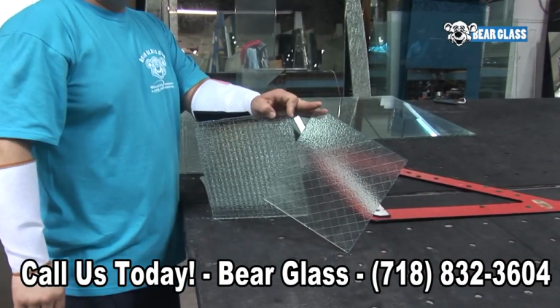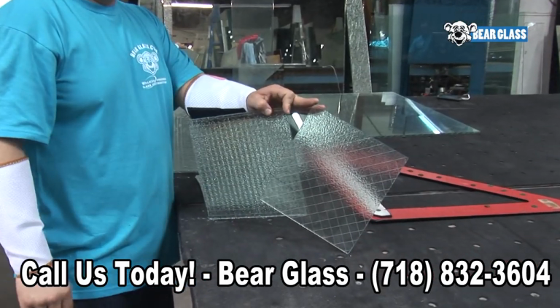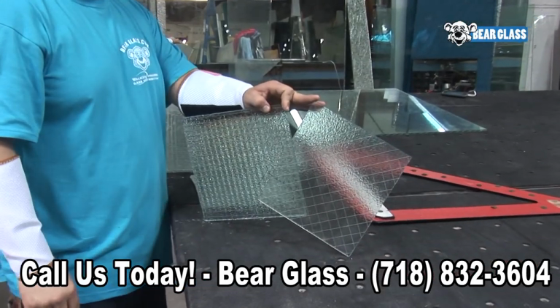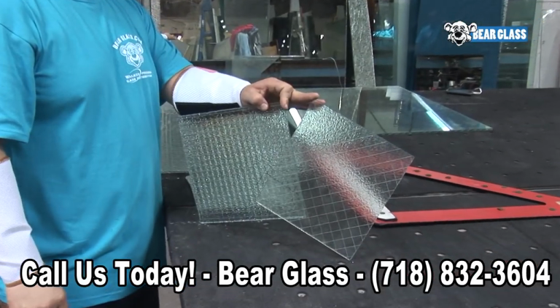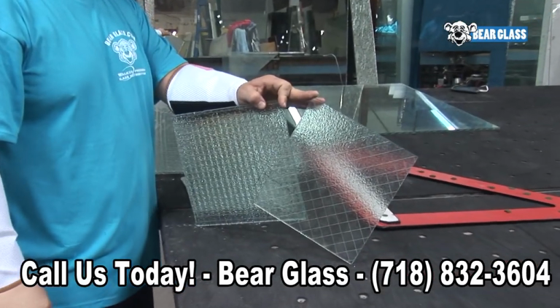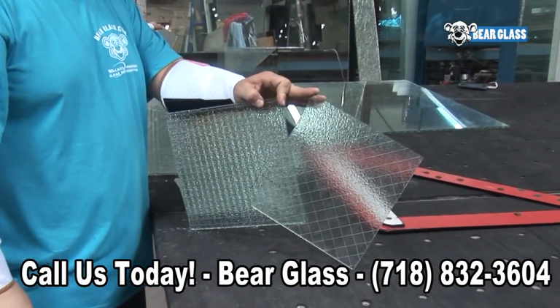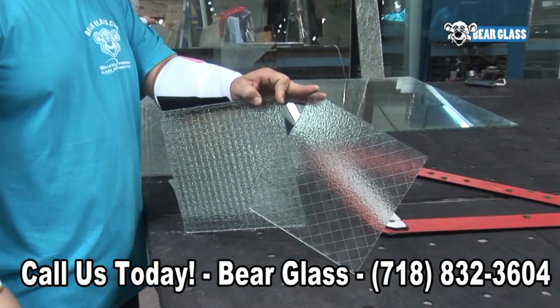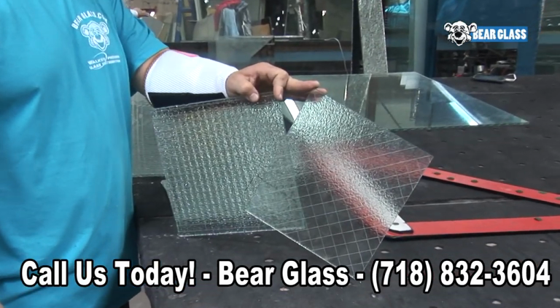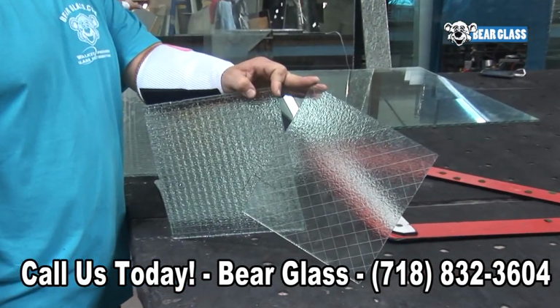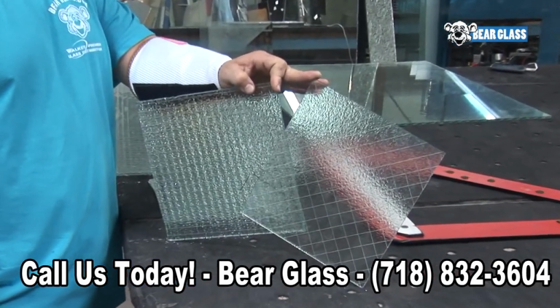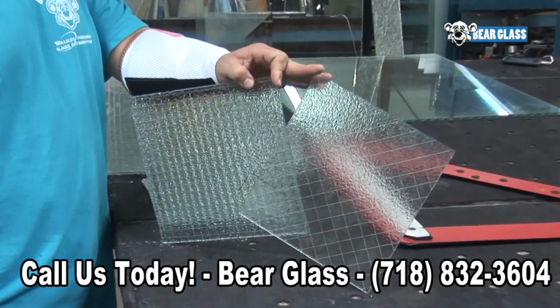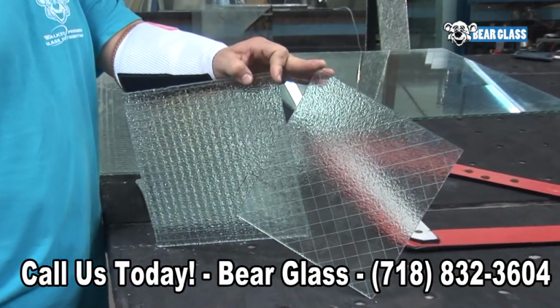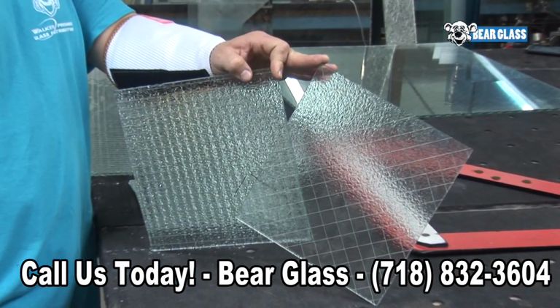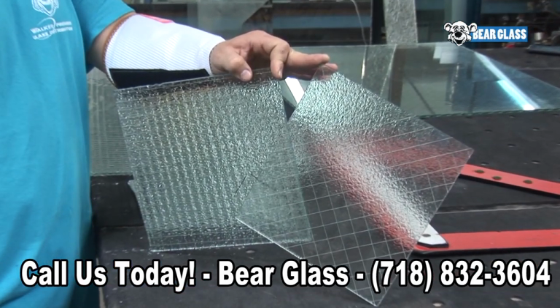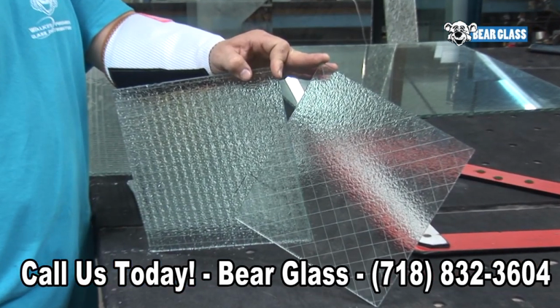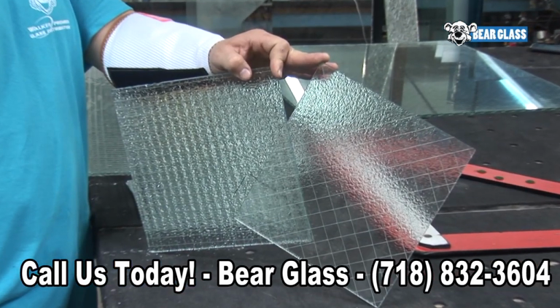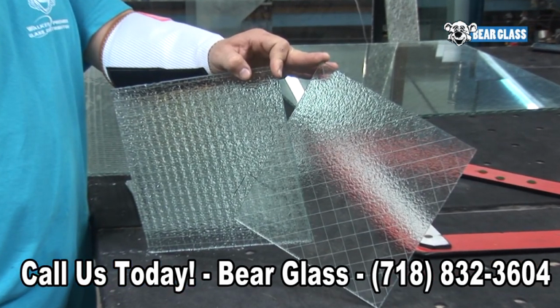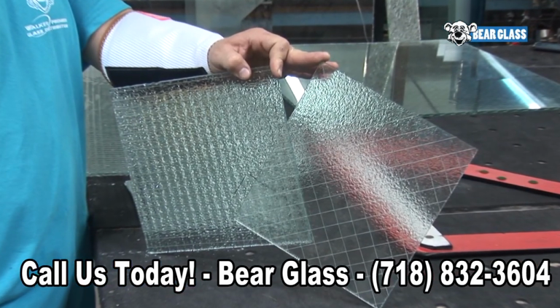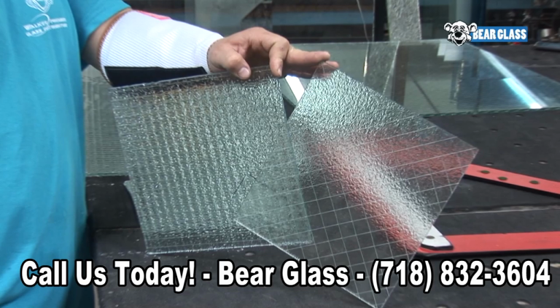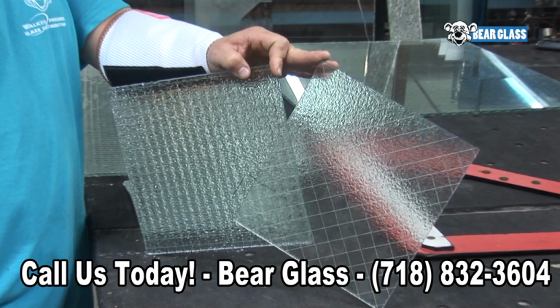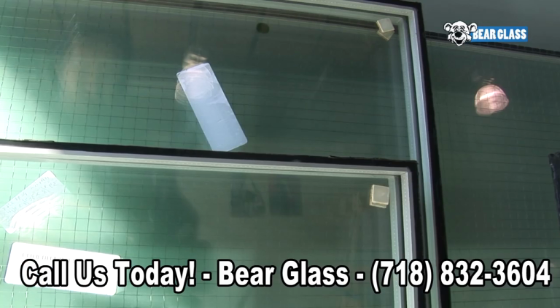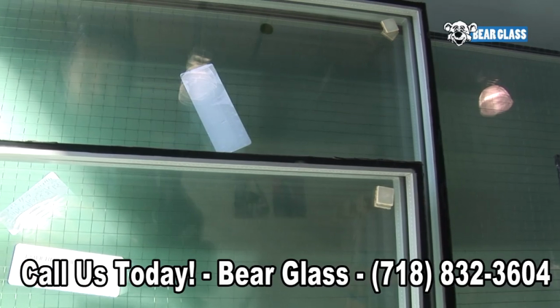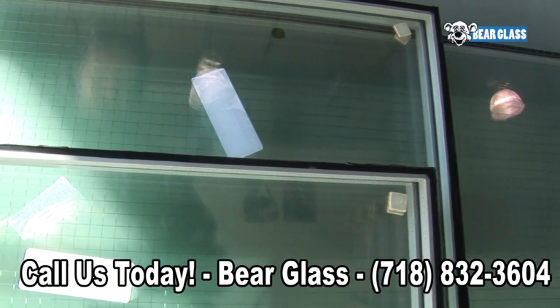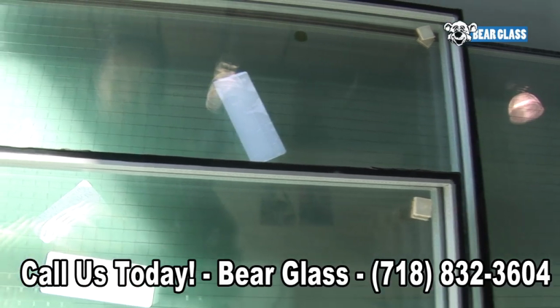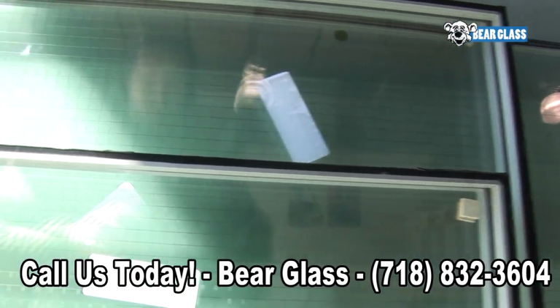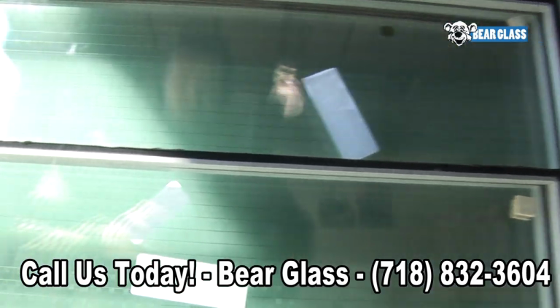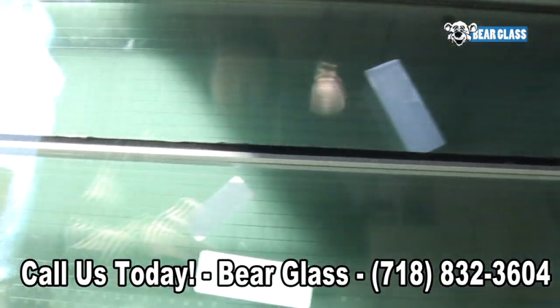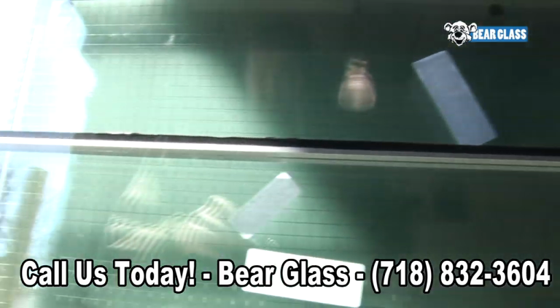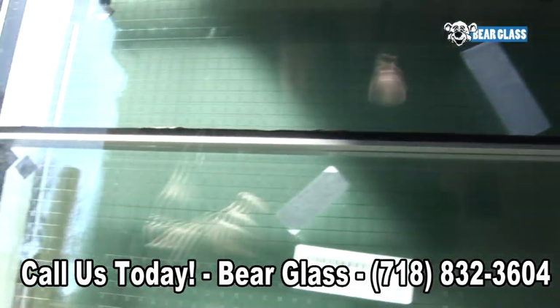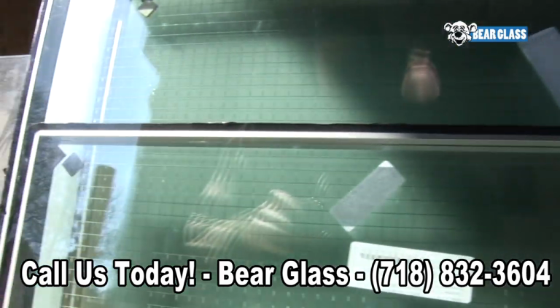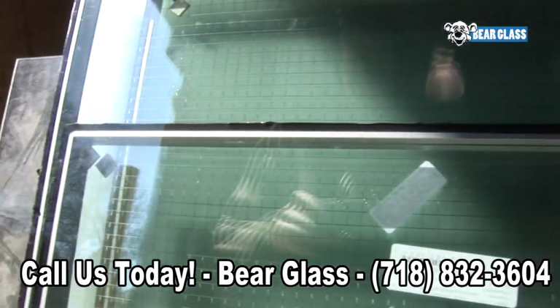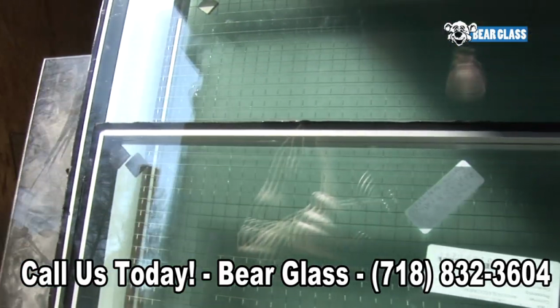The wire does not add strength to the glass, but it does hold the glass in place in case it shatters.